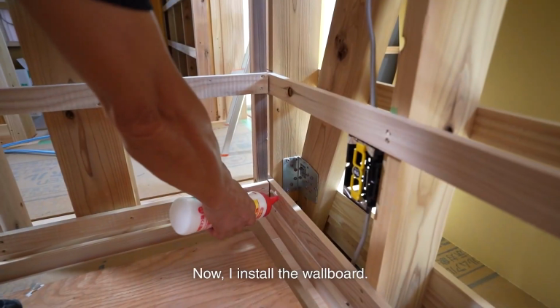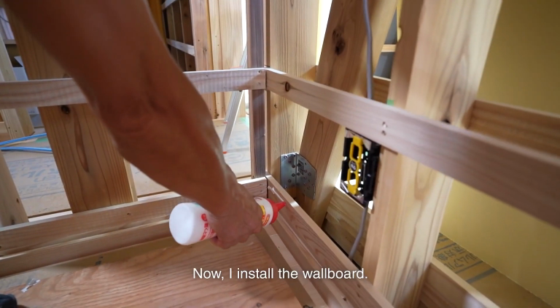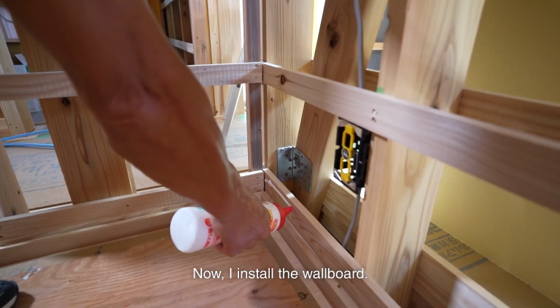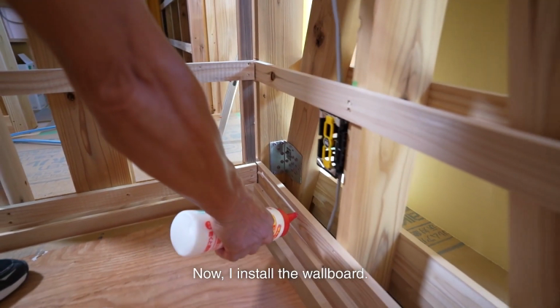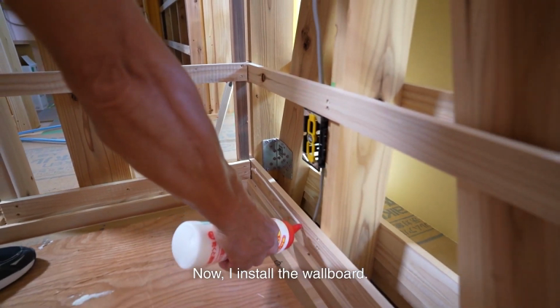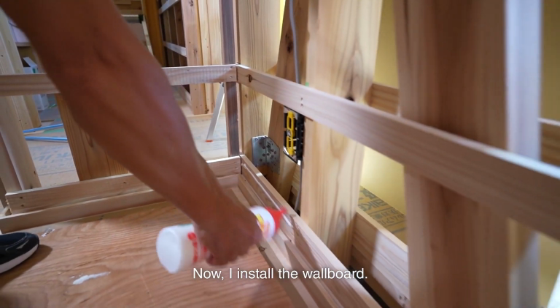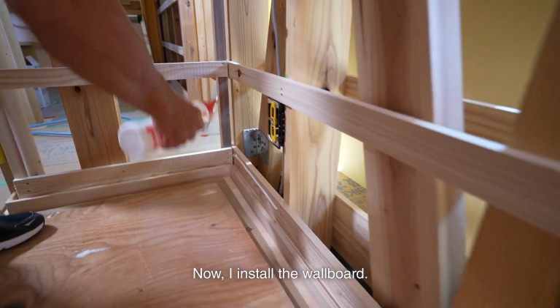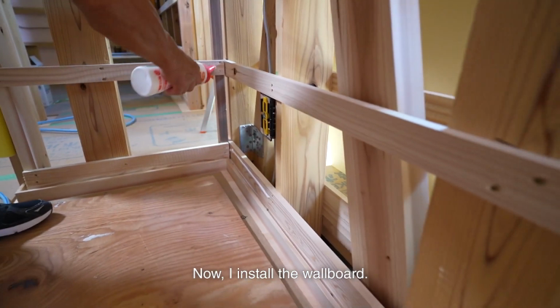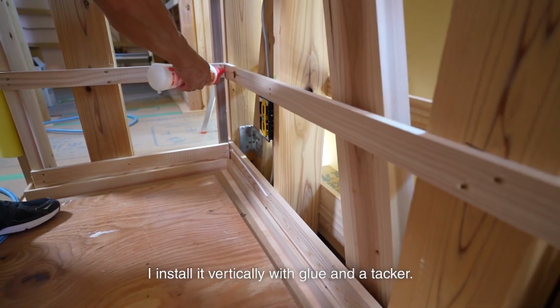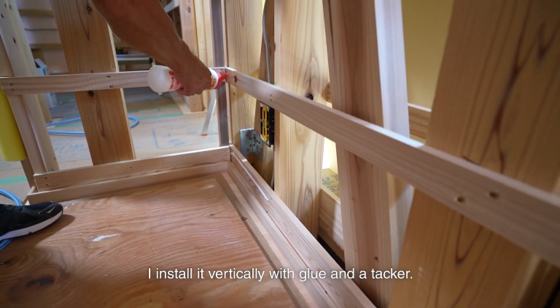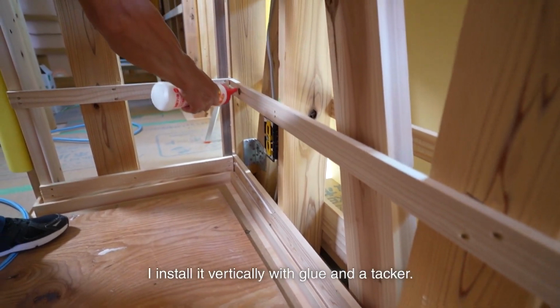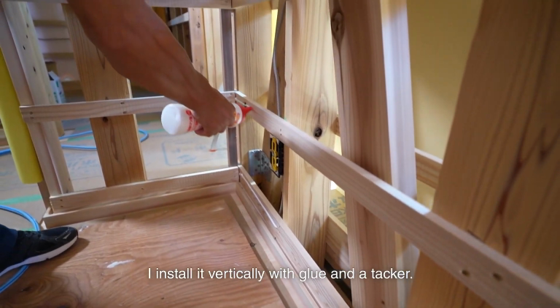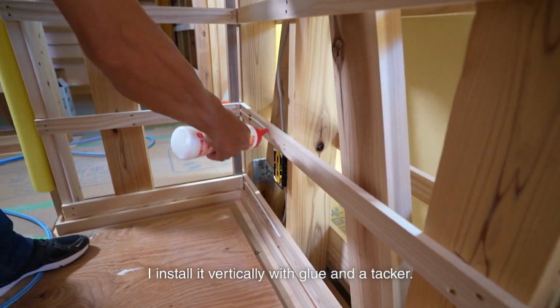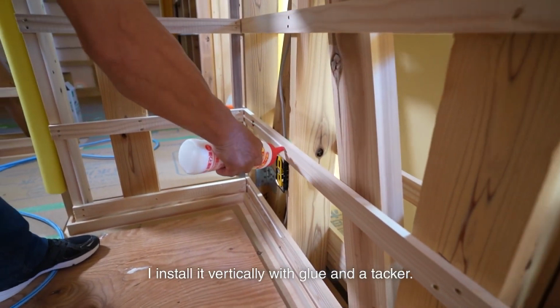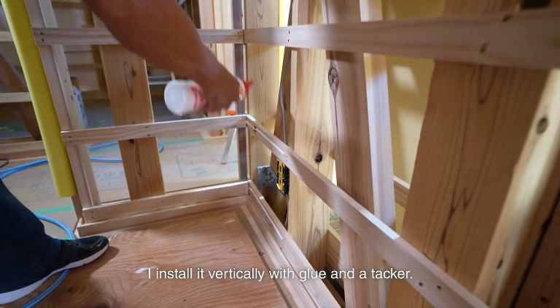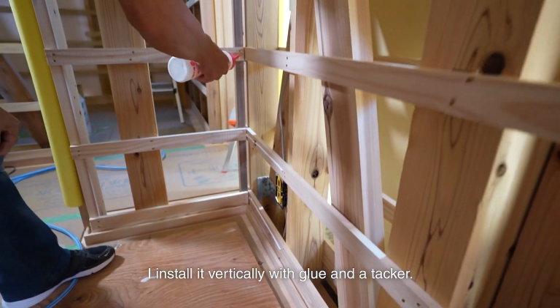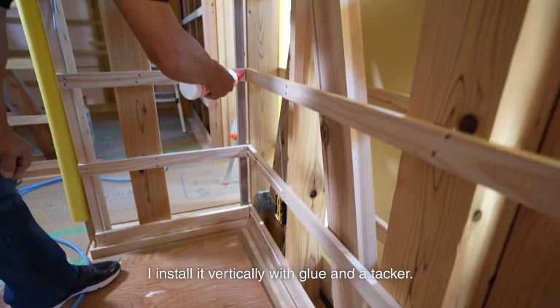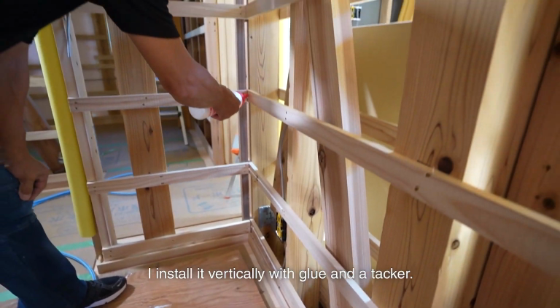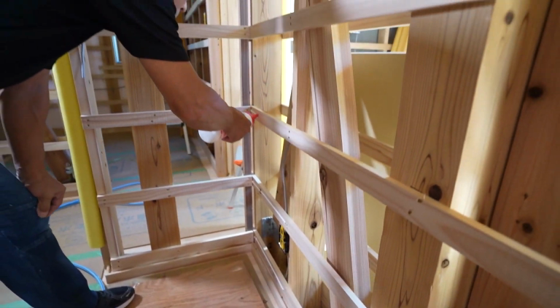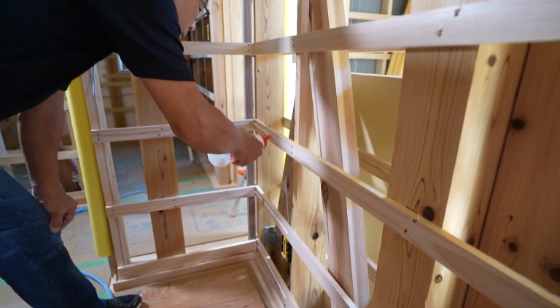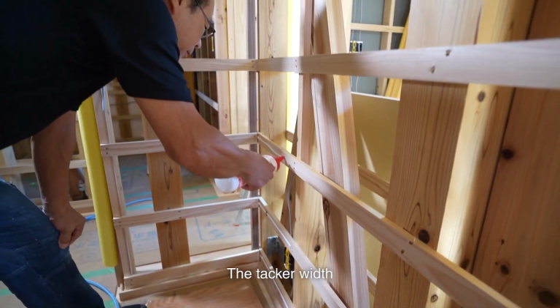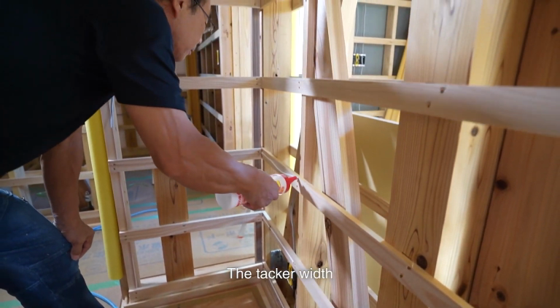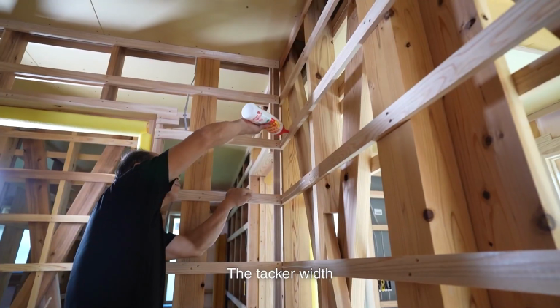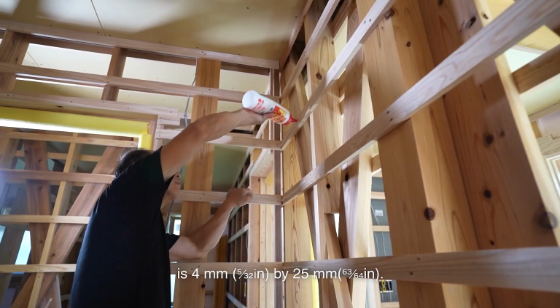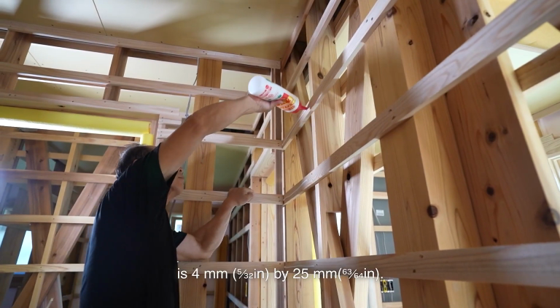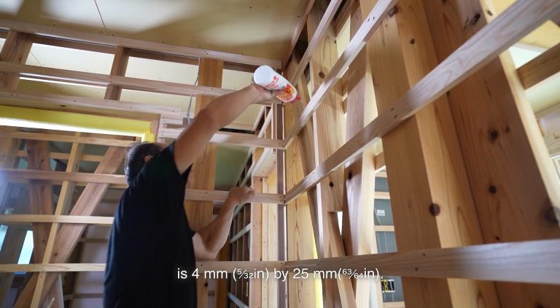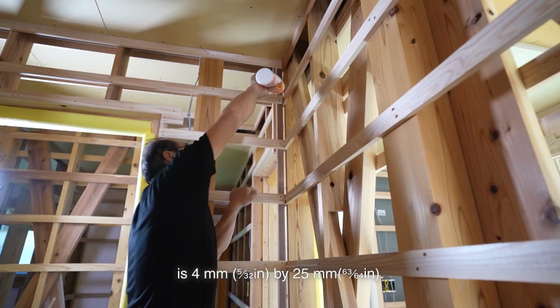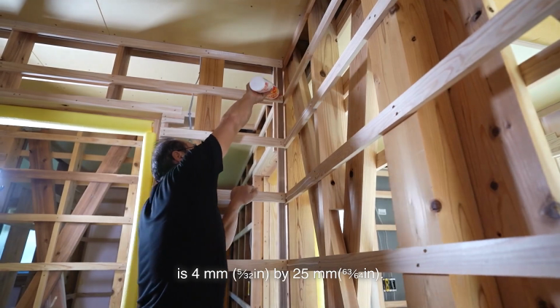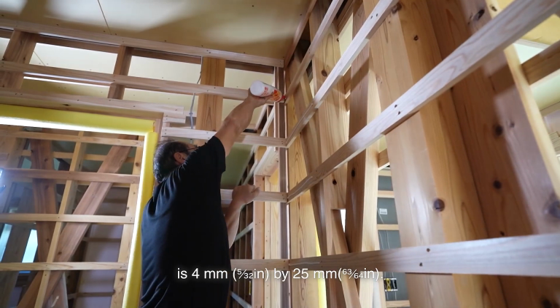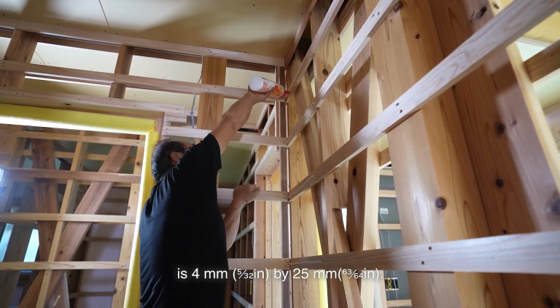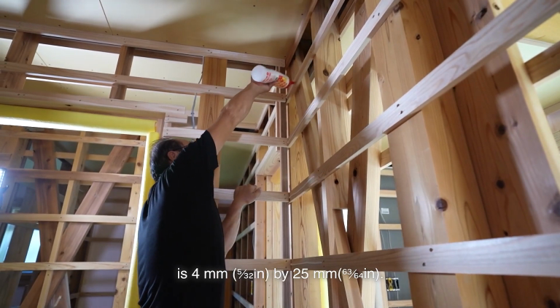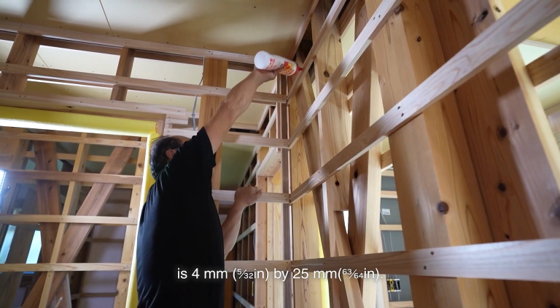Now I install the wallboard. I install it vertically with glue and a tacker. The tacker width is 4mm by 25mm. Installing wallboards can be done relatively quickly.